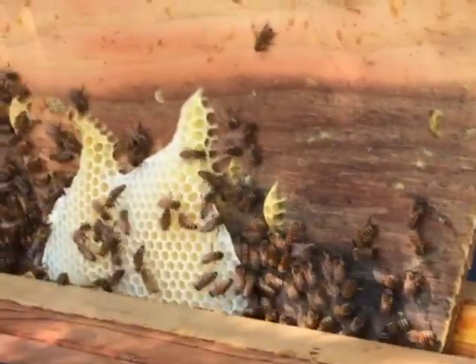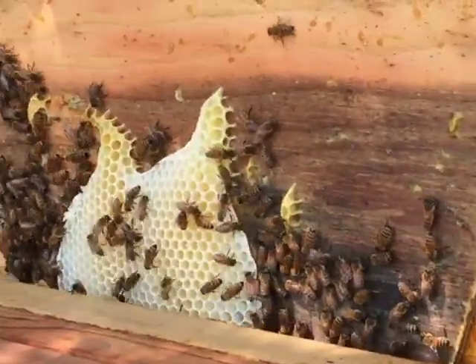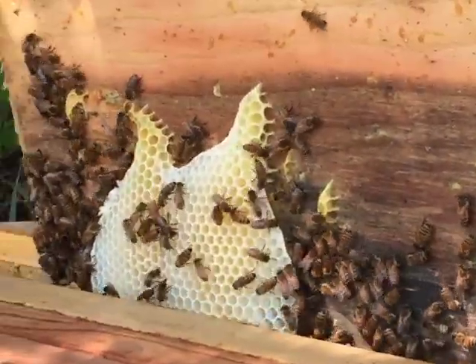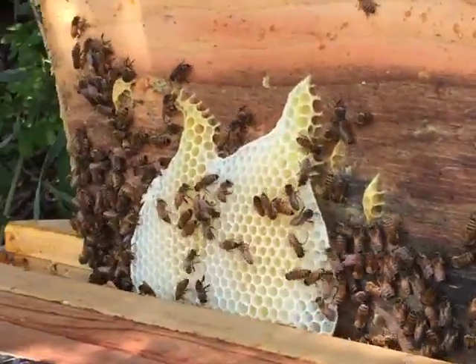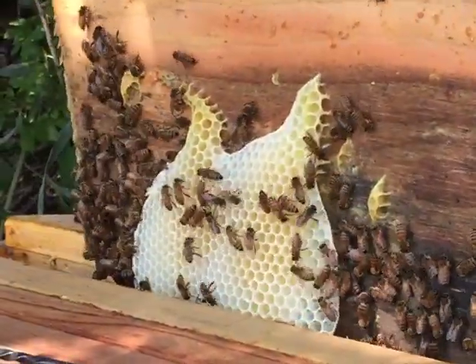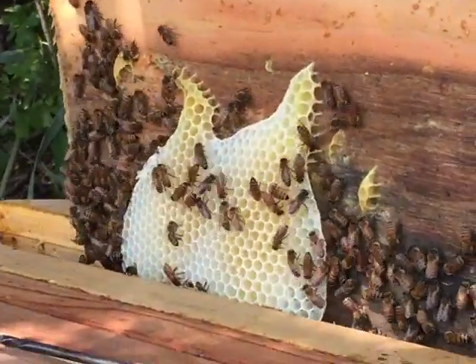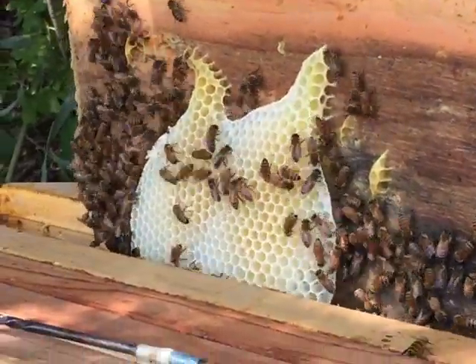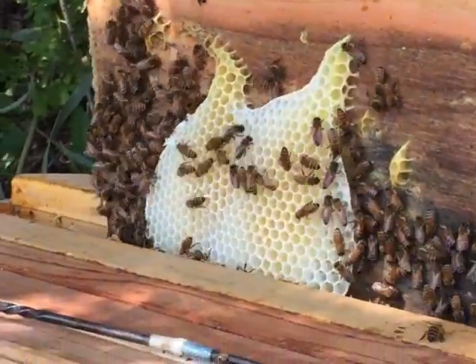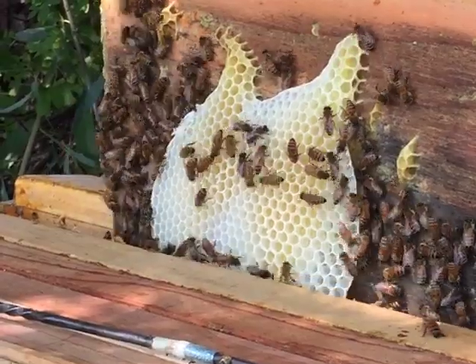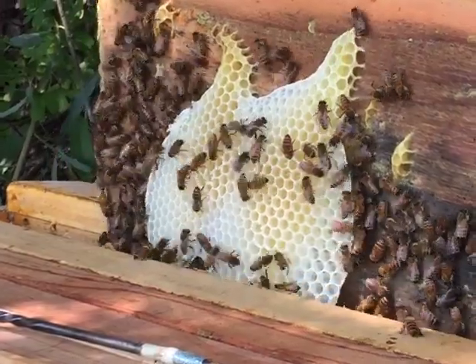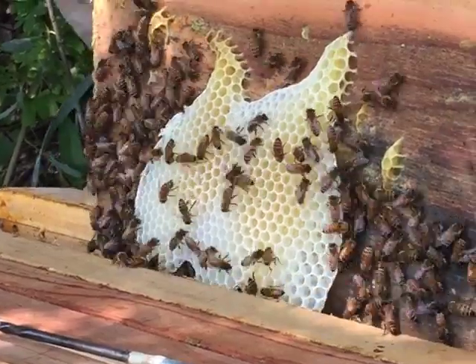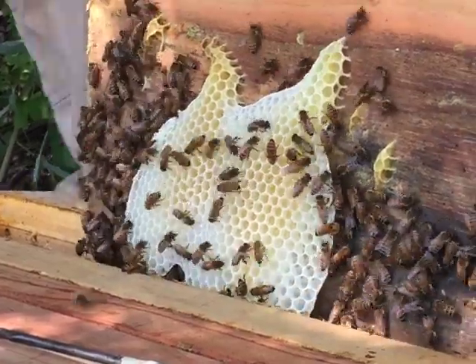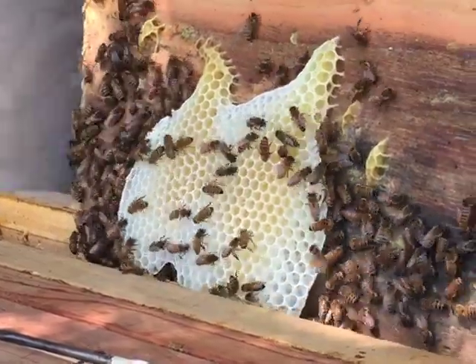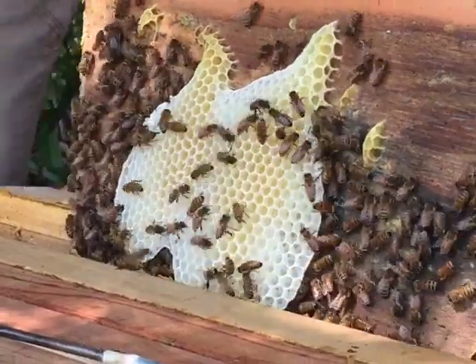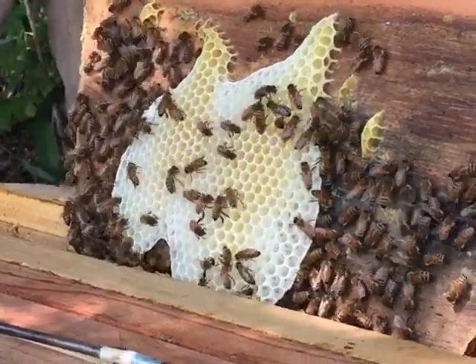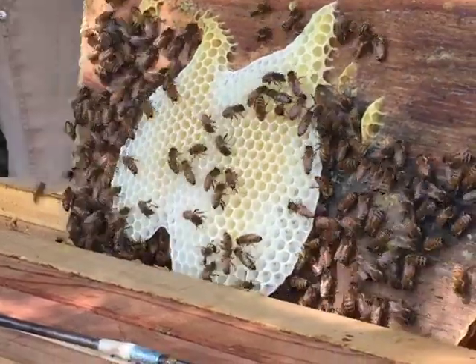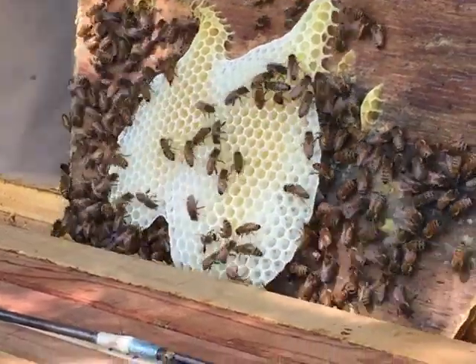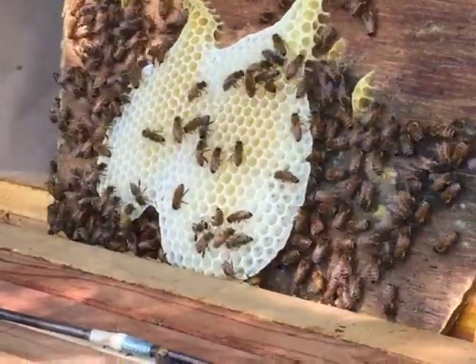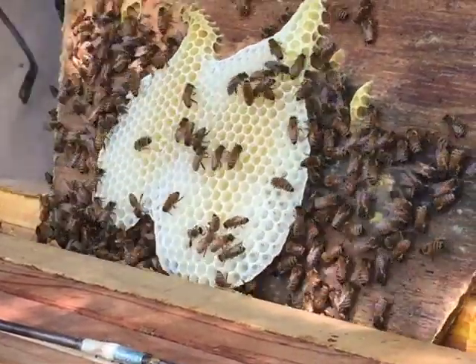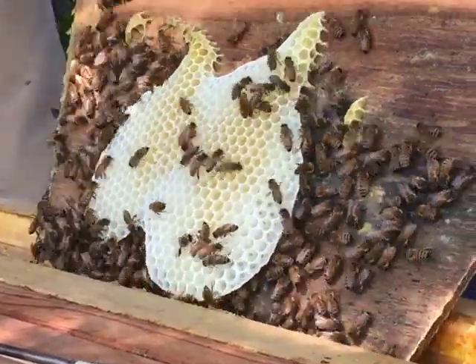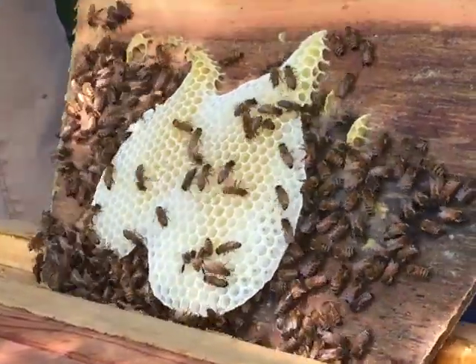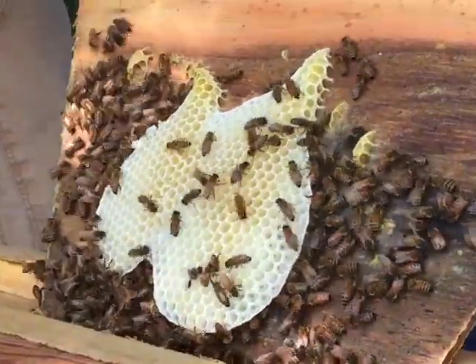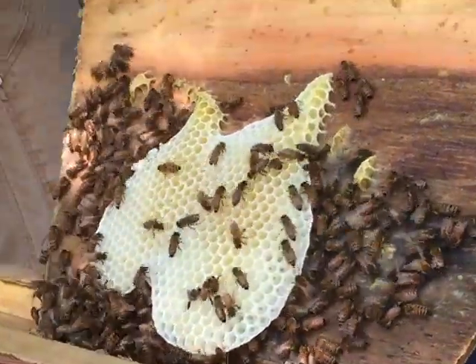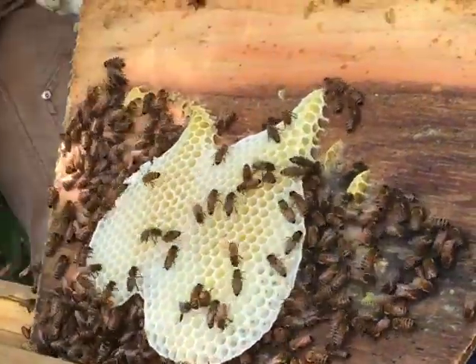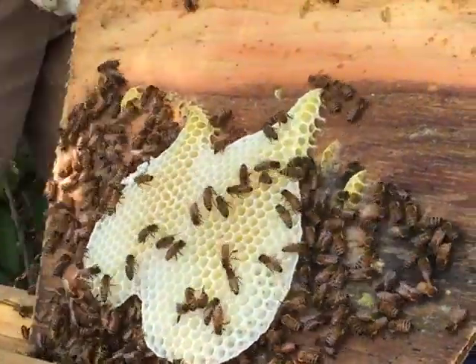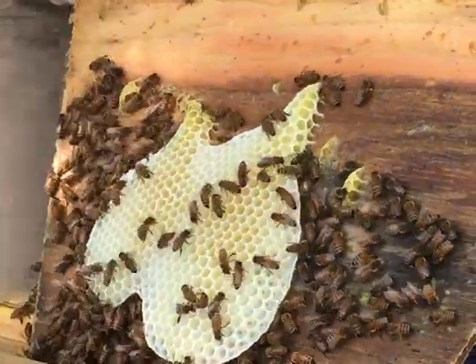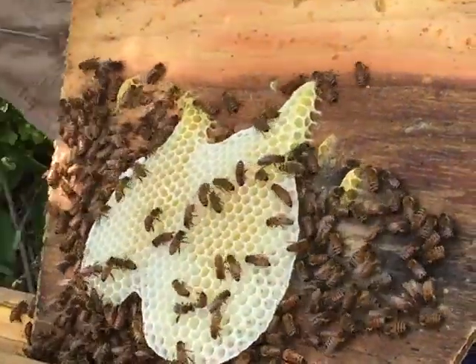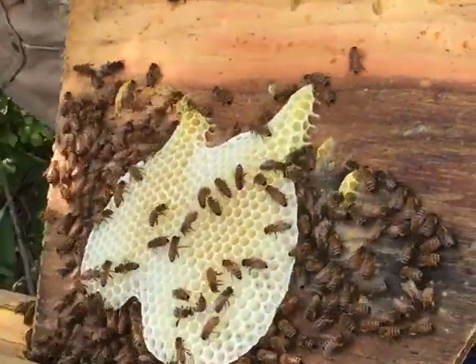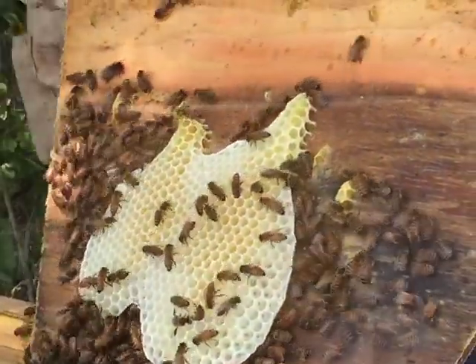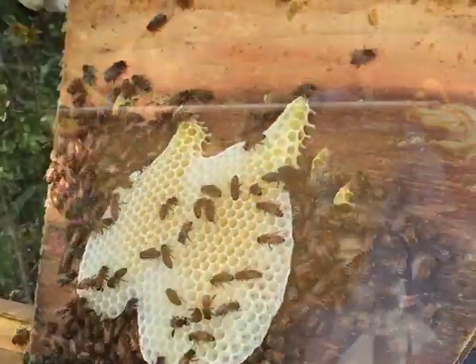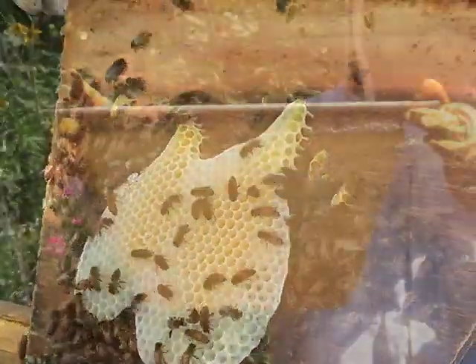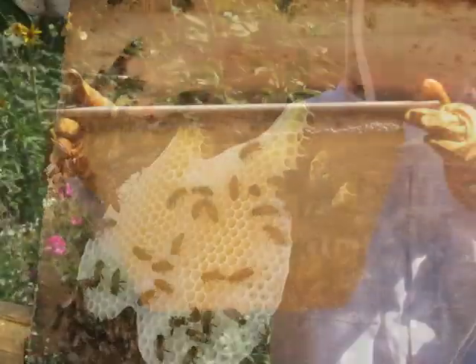When the bees begin drawing out a comb on that last bar, it is time to make a single comb harvest.